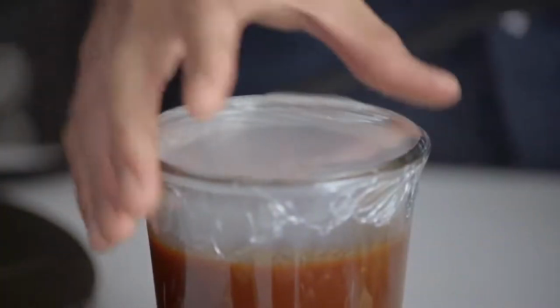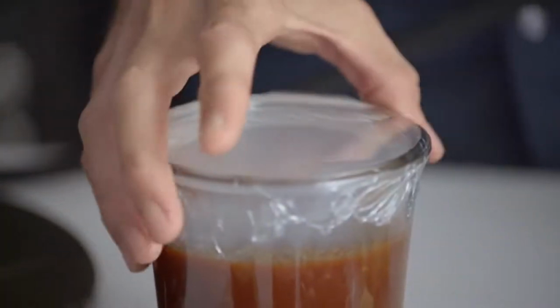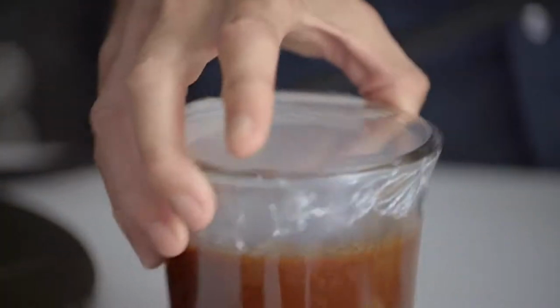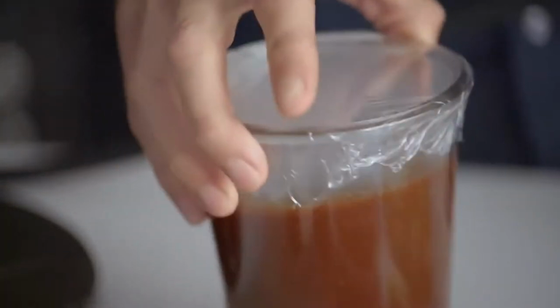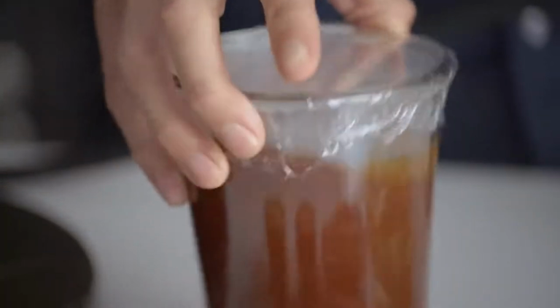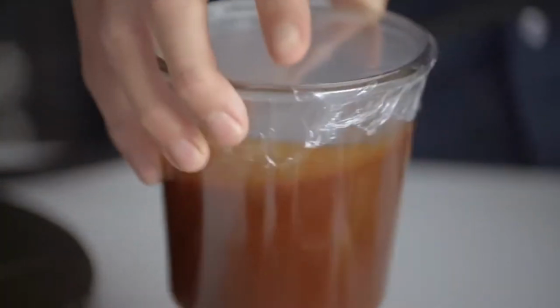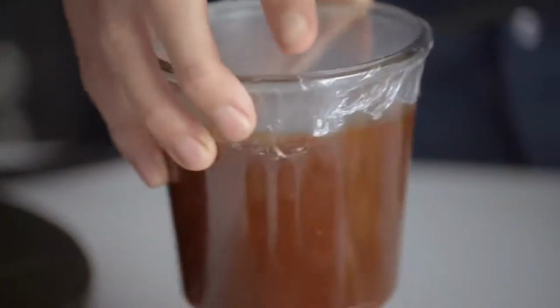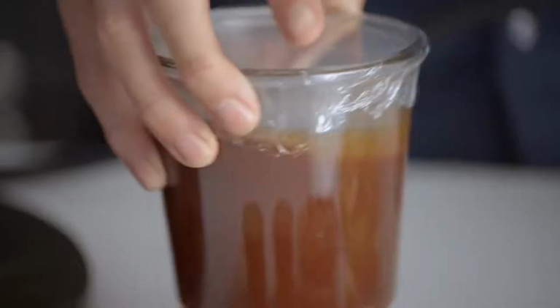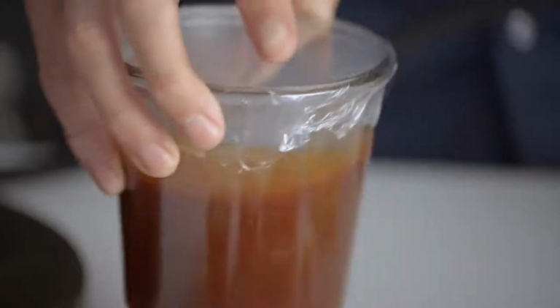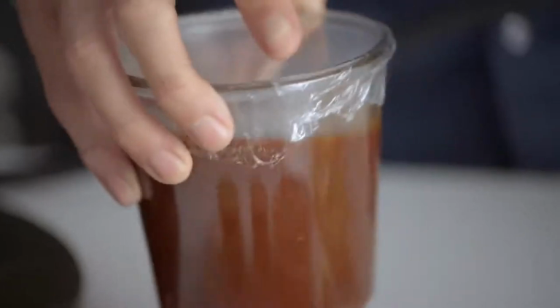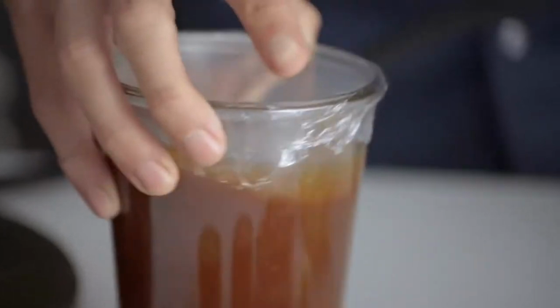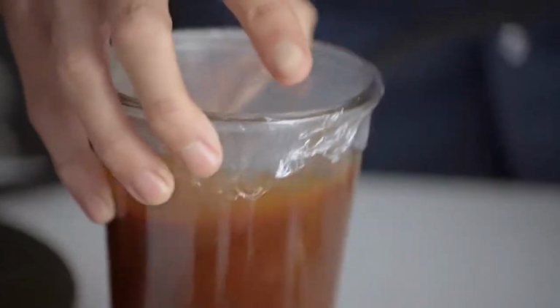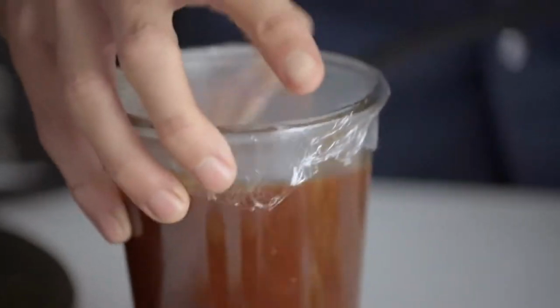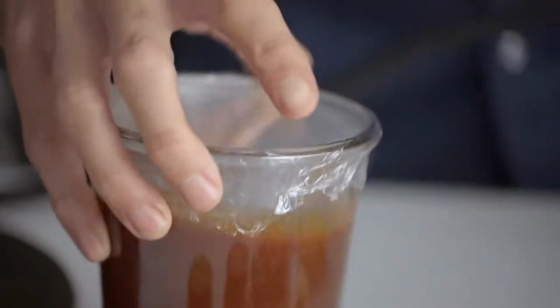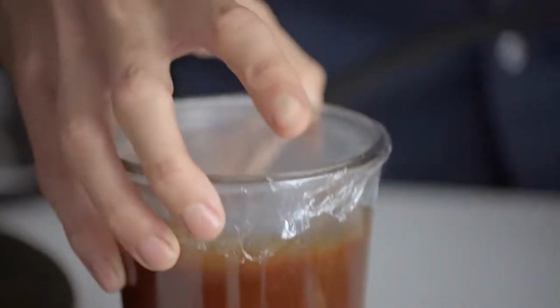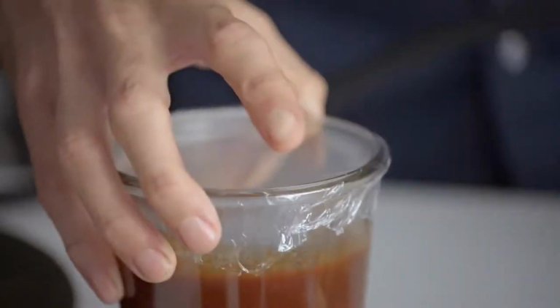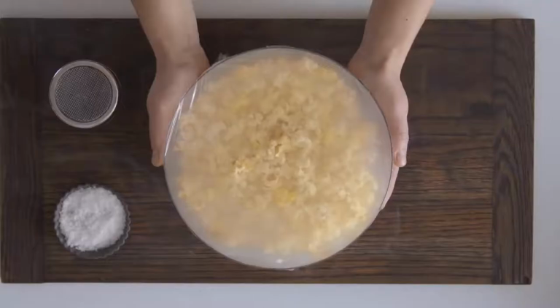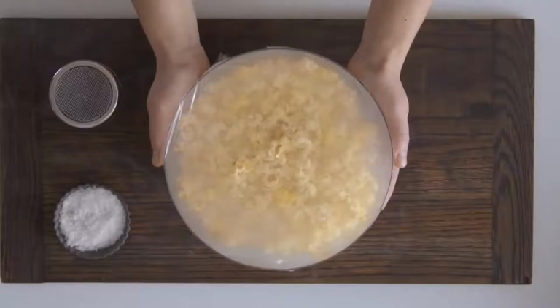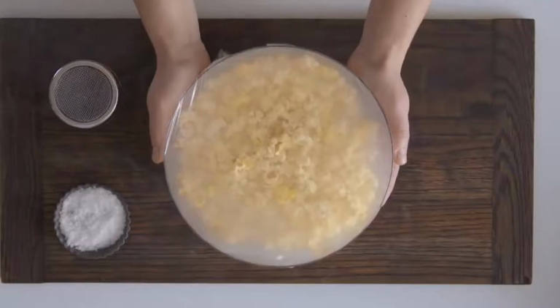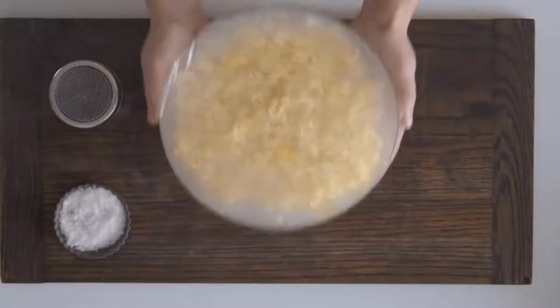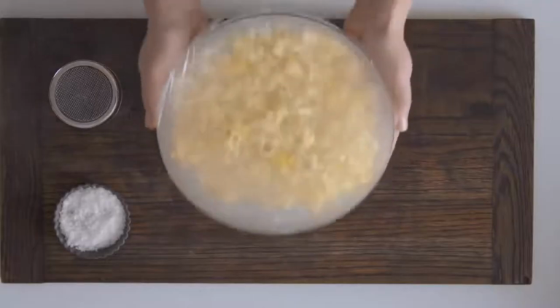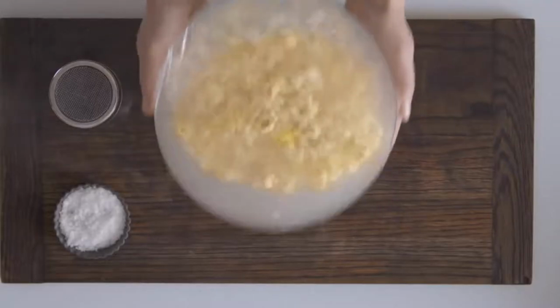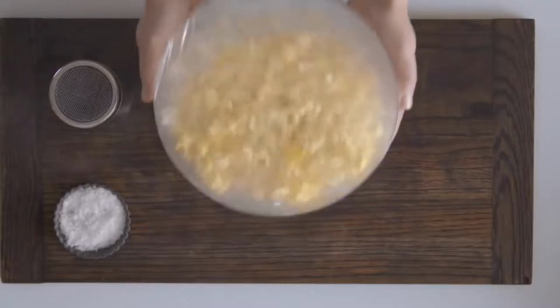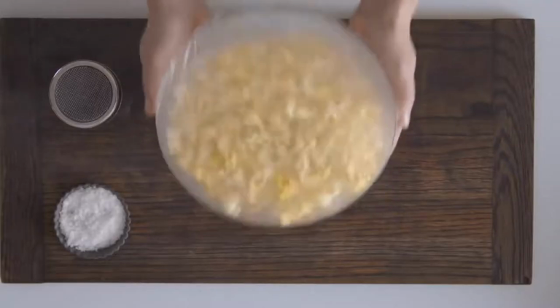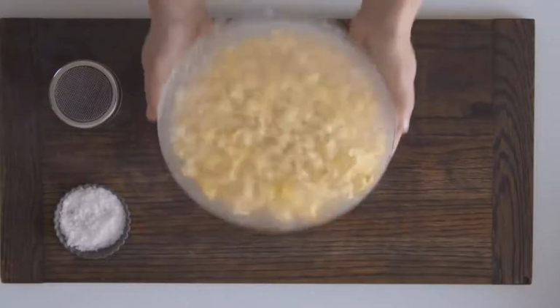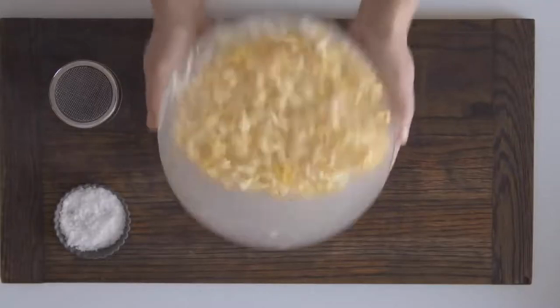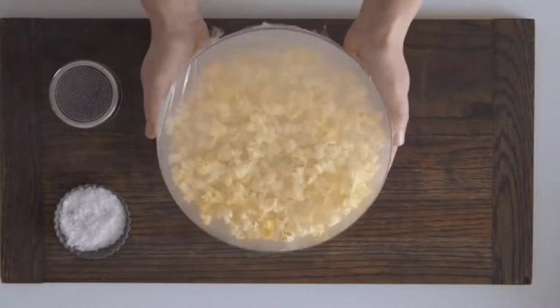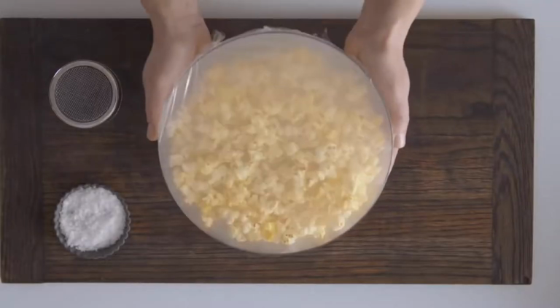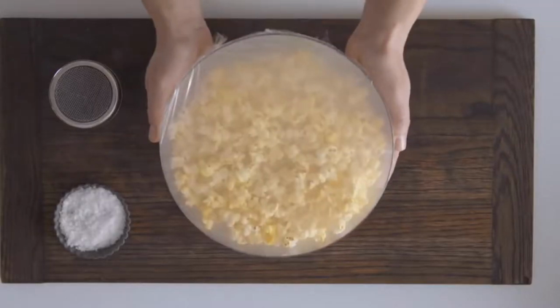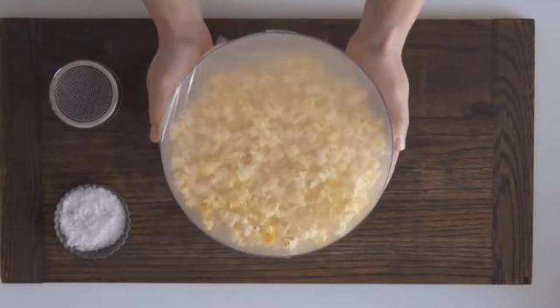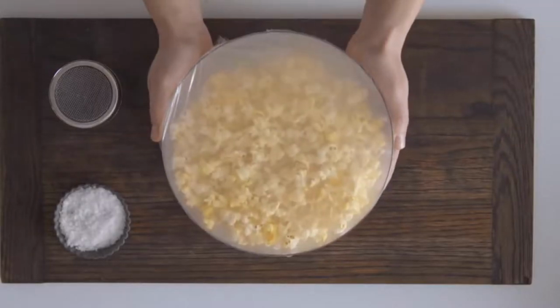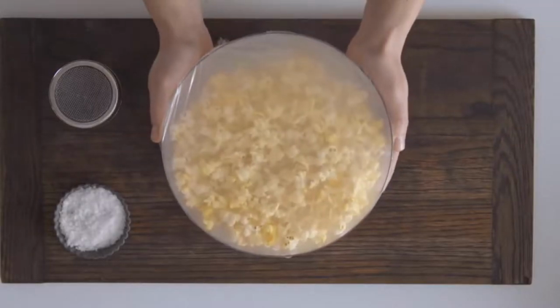Swirl or stir the food so it gets maximum contact with the smoke. This is particularly good for loose items like popcorn.